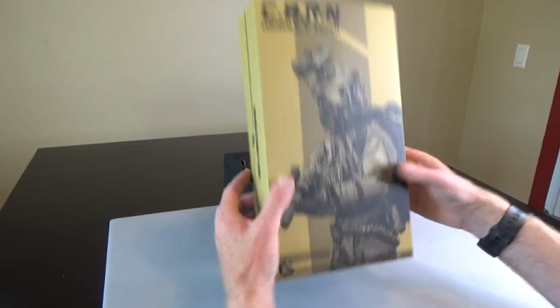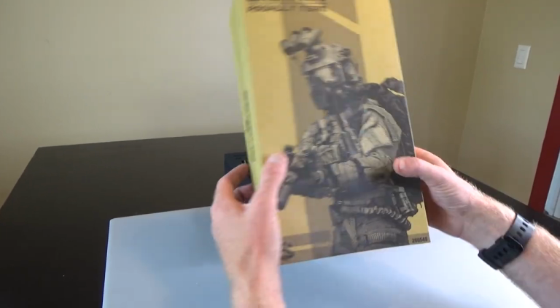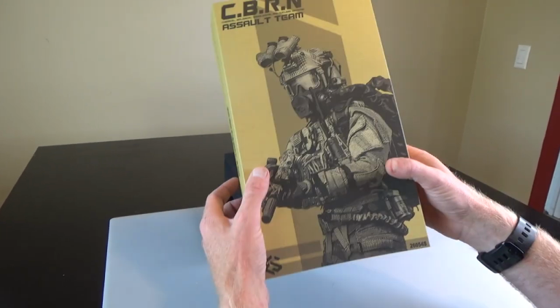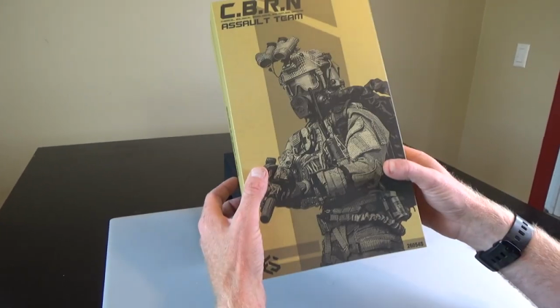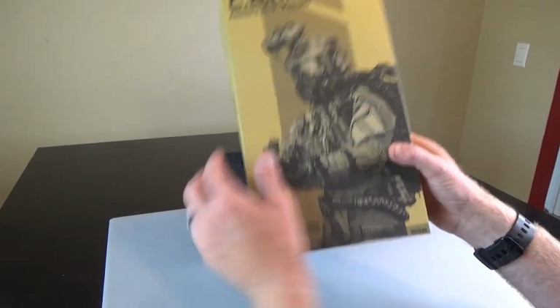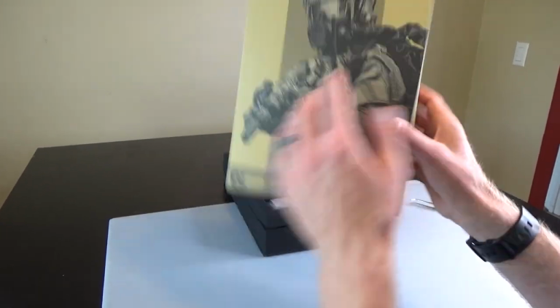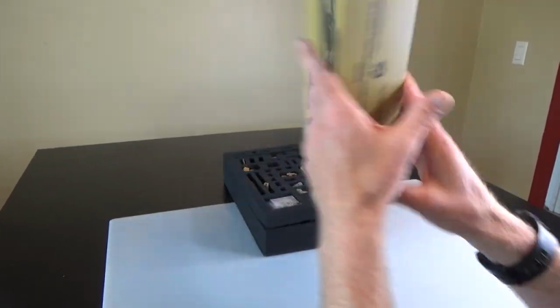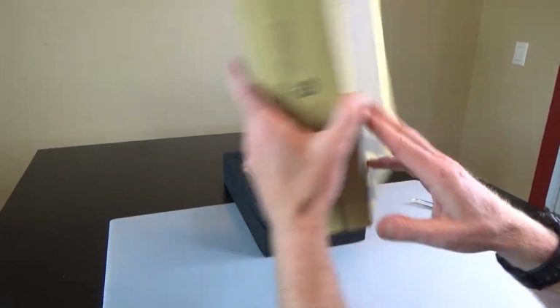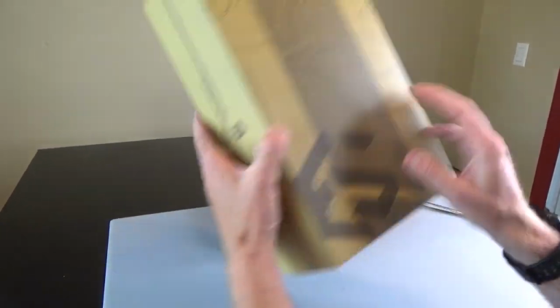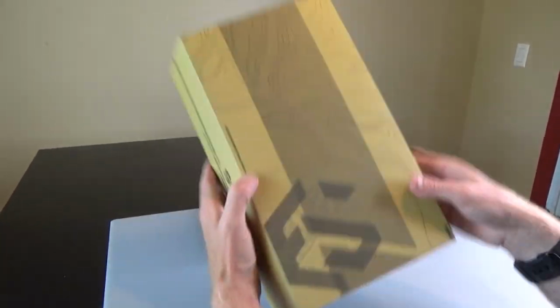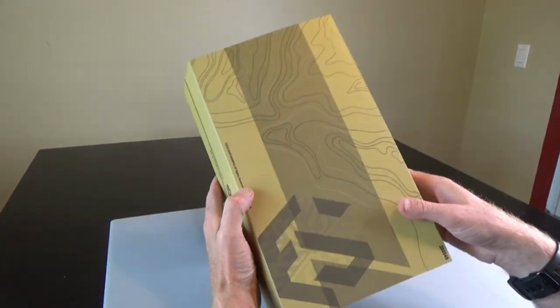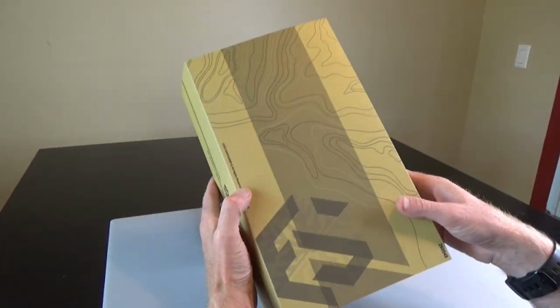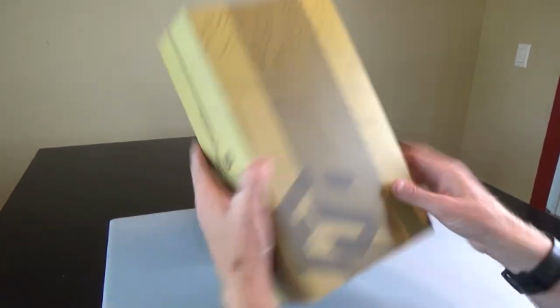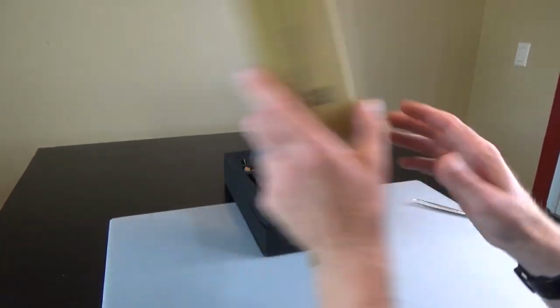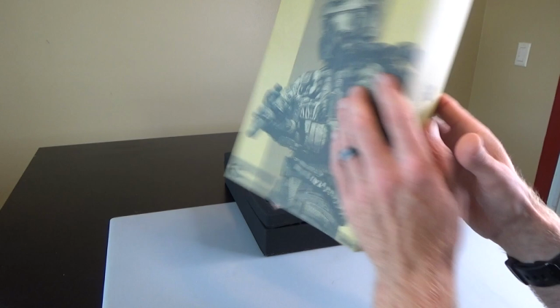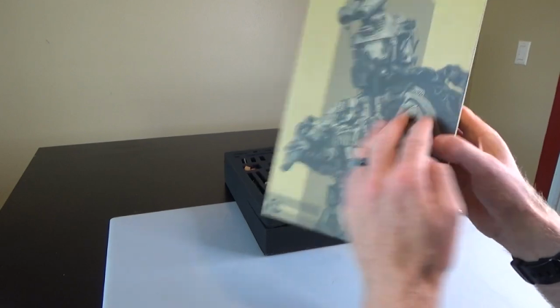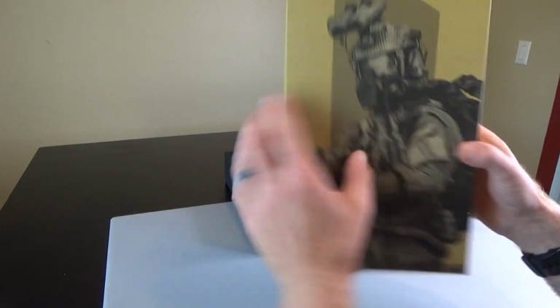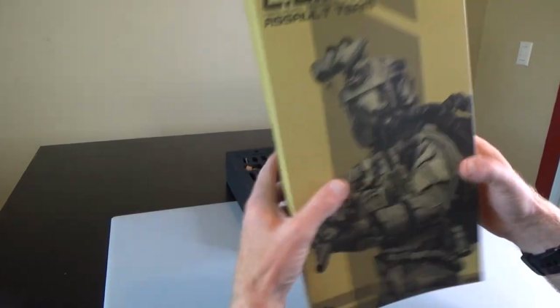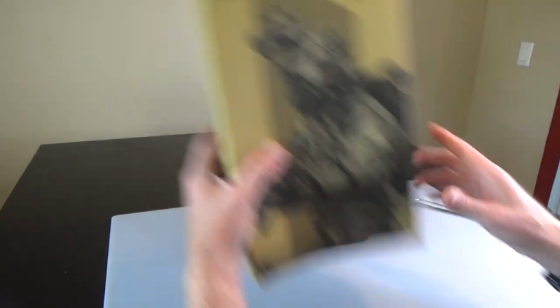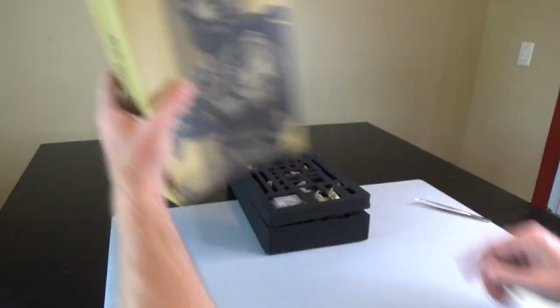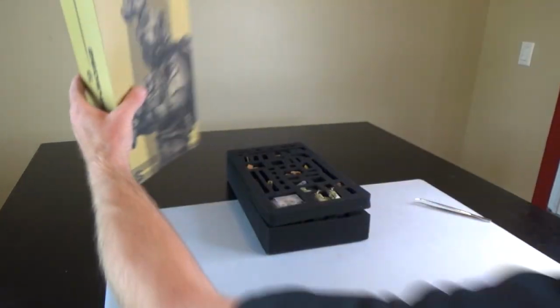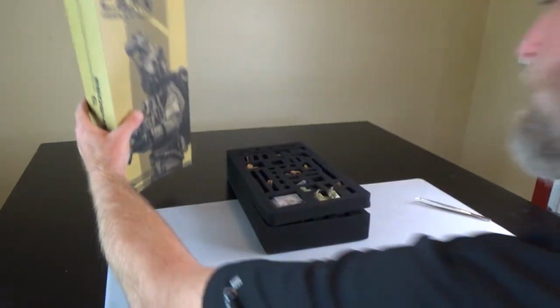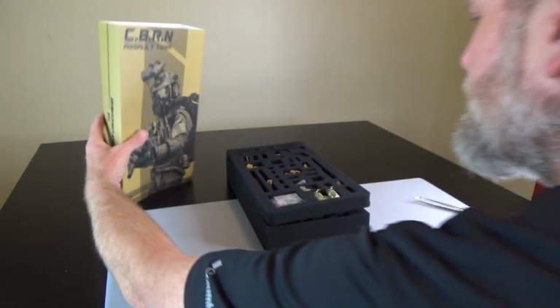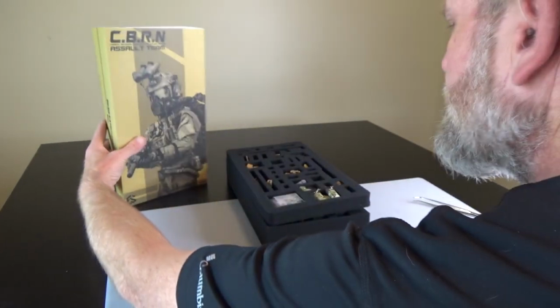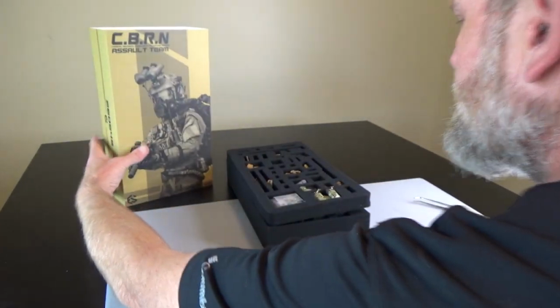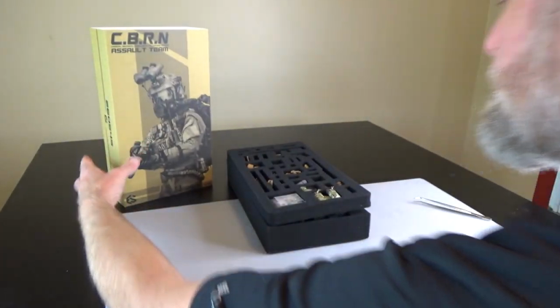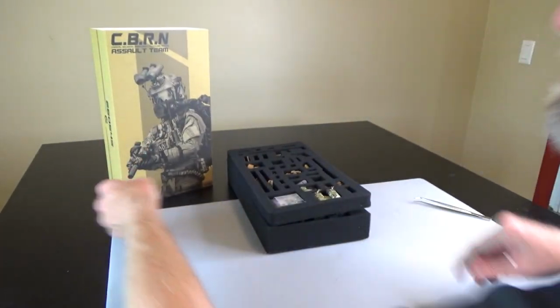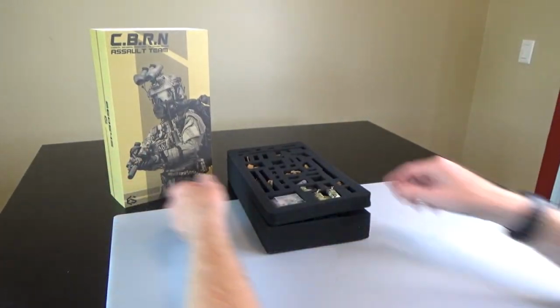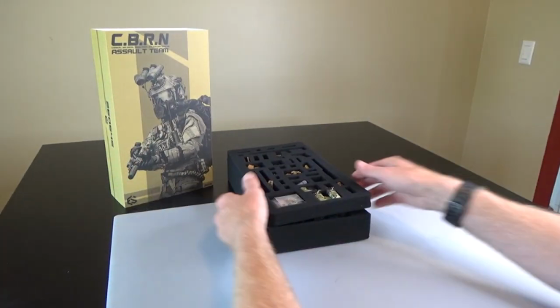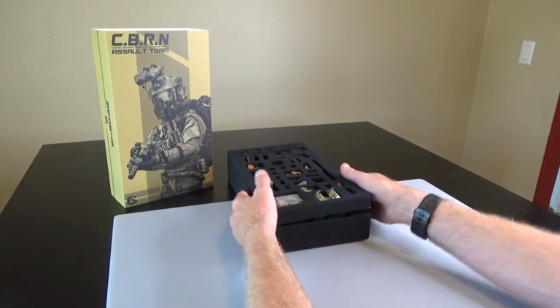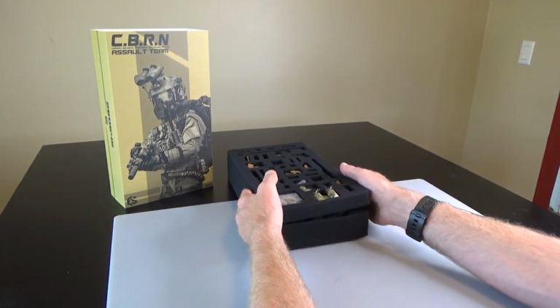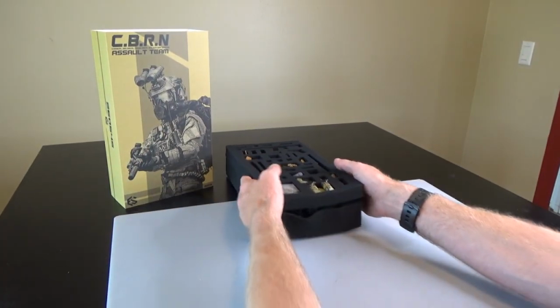So this is the box, it's an art box, nothing special. And then let's take a look at the trays.